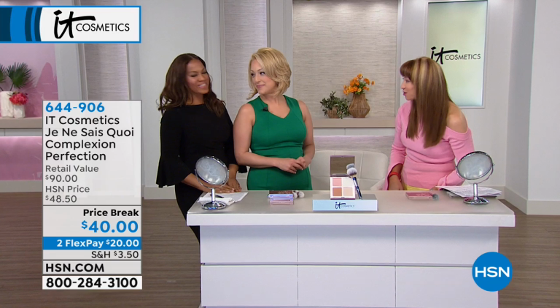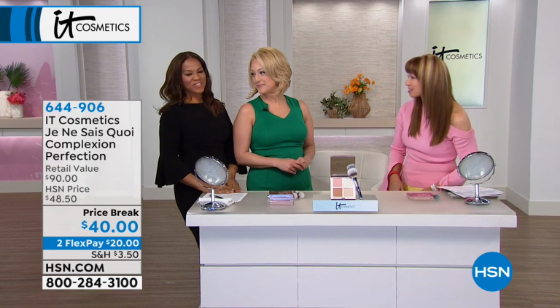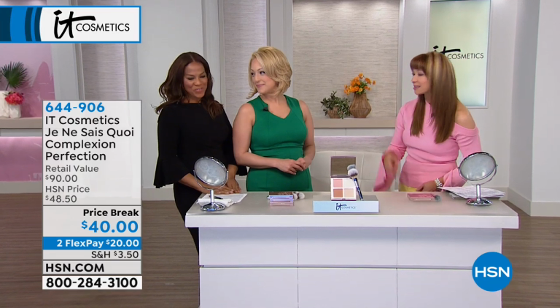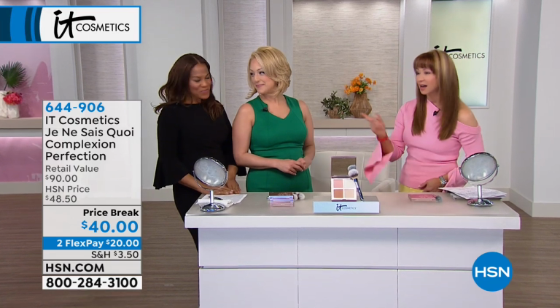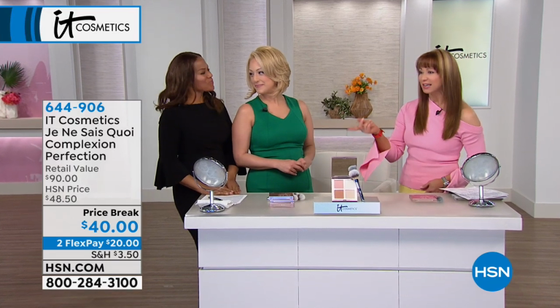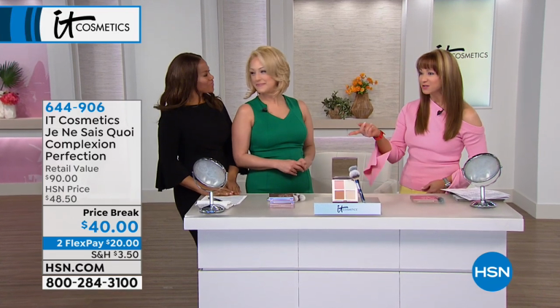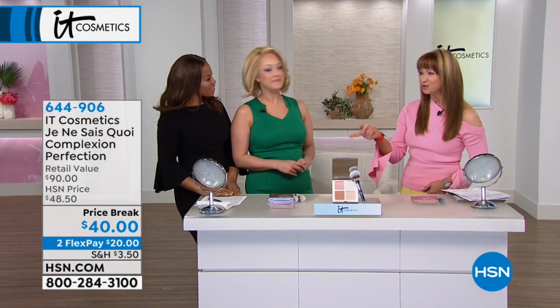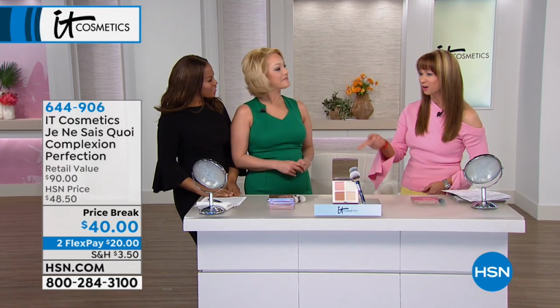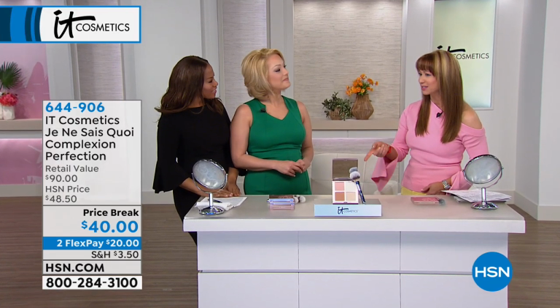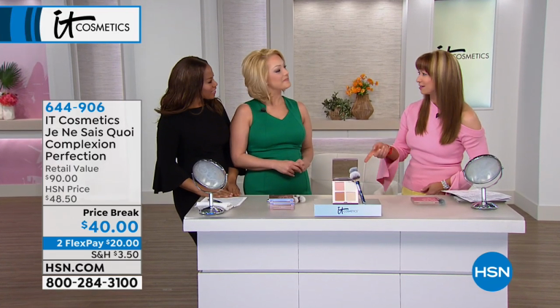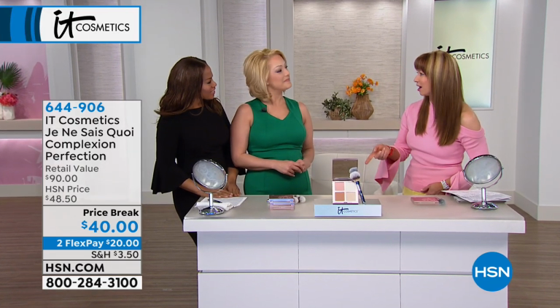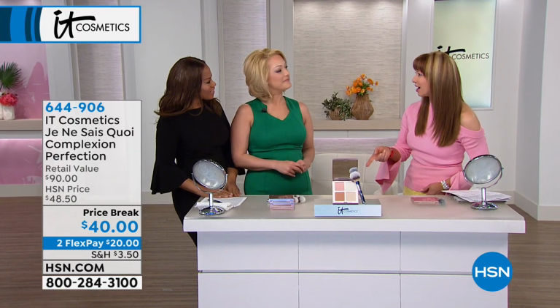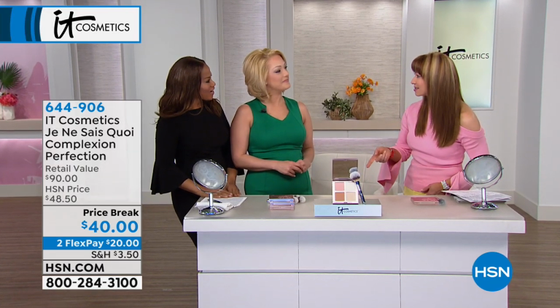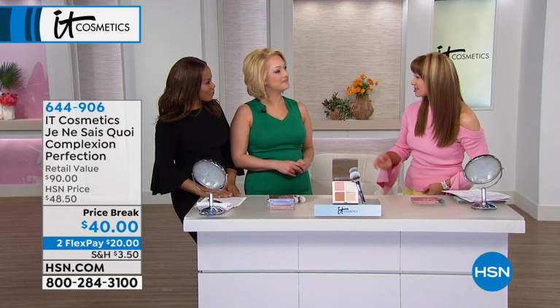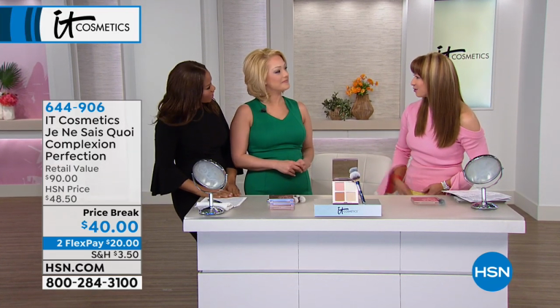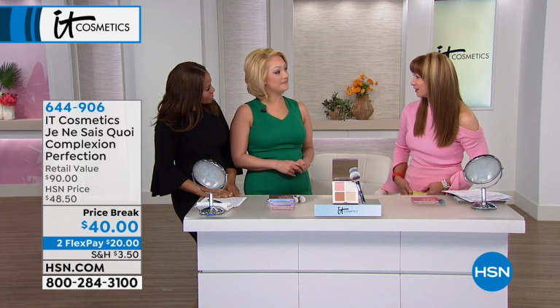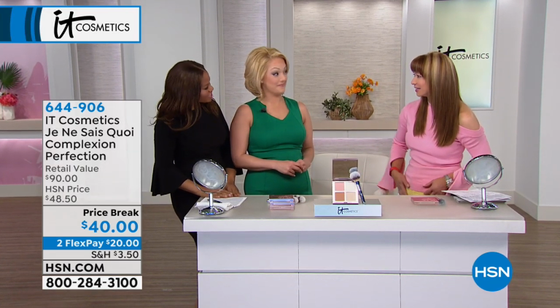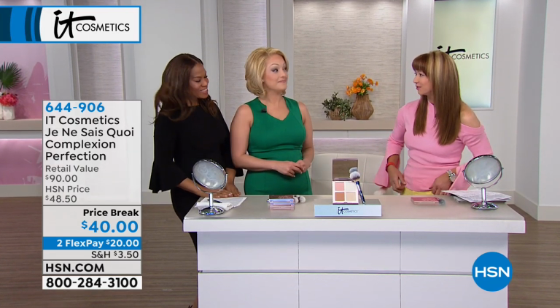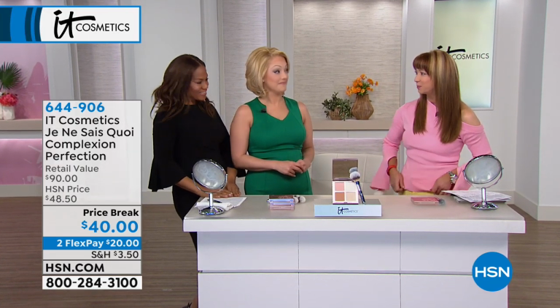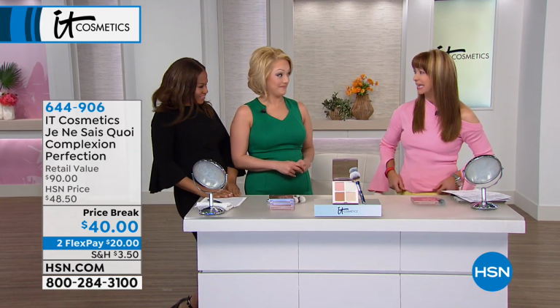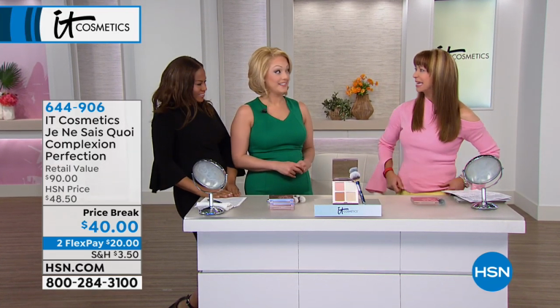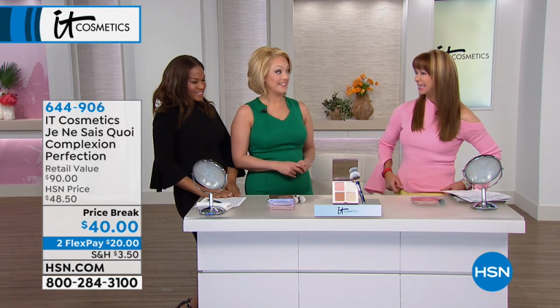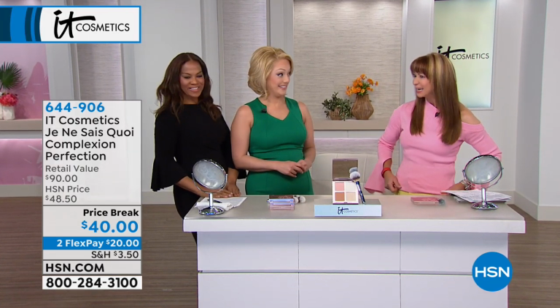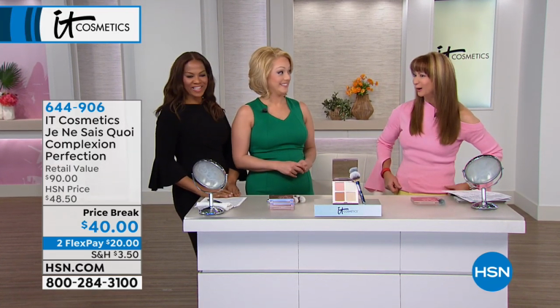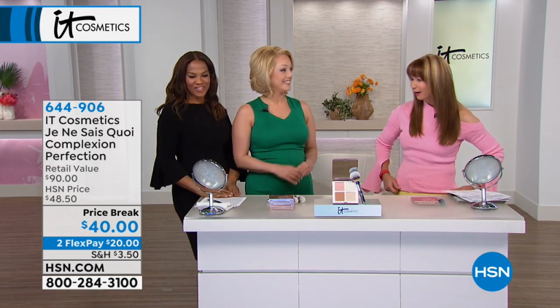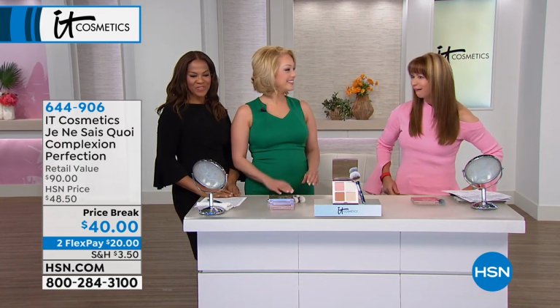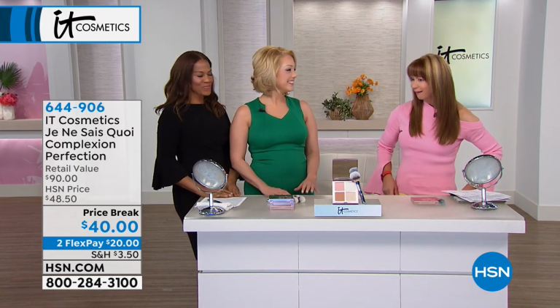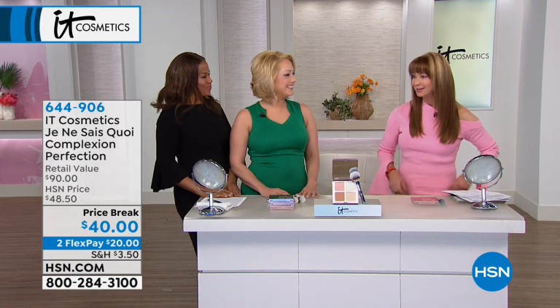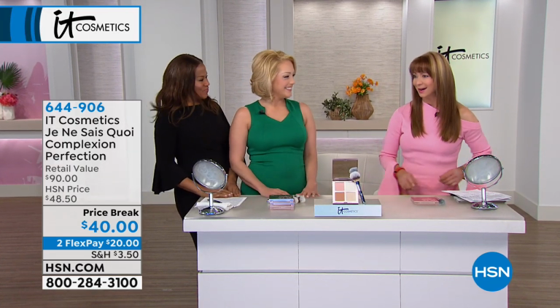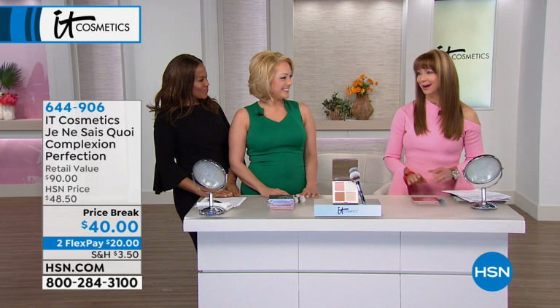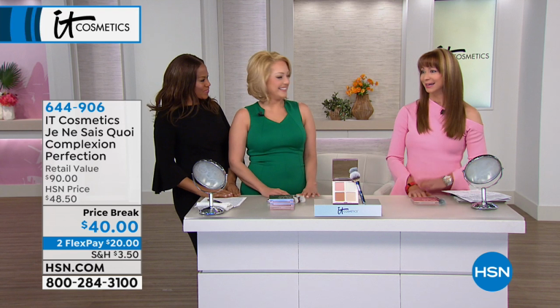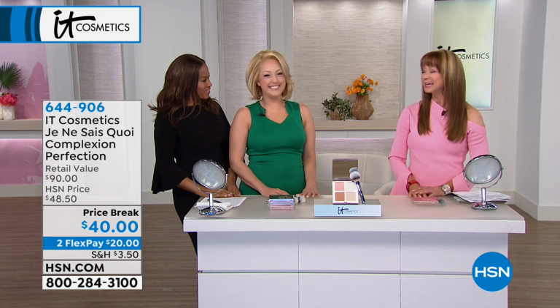Last time I saw you, you were on with Dr. Oz. It's so fun to have you back here, doggone it.